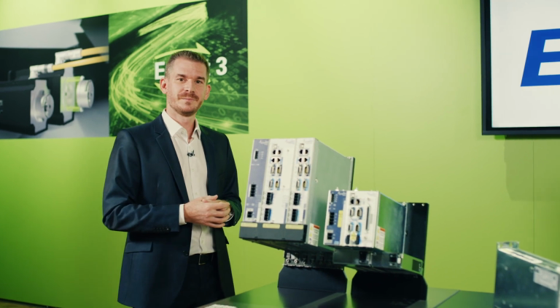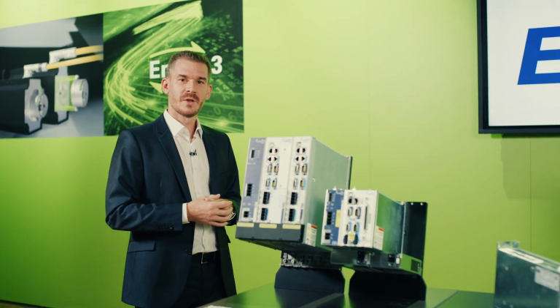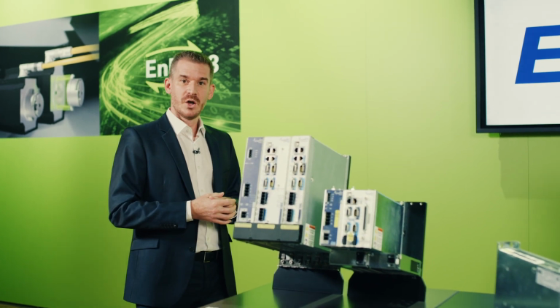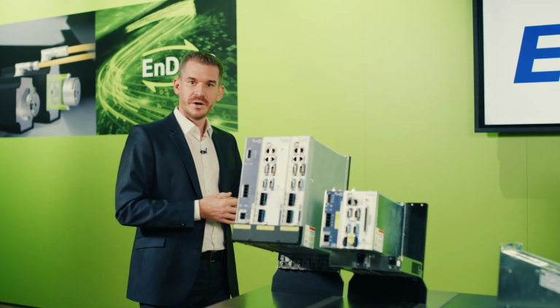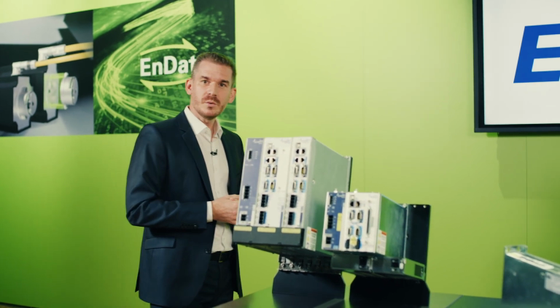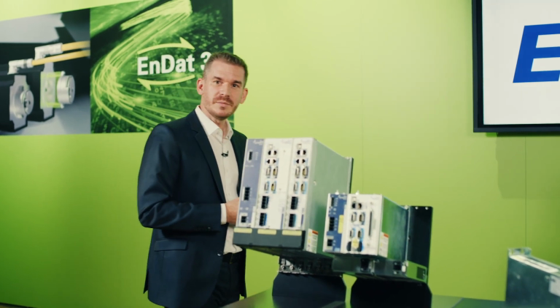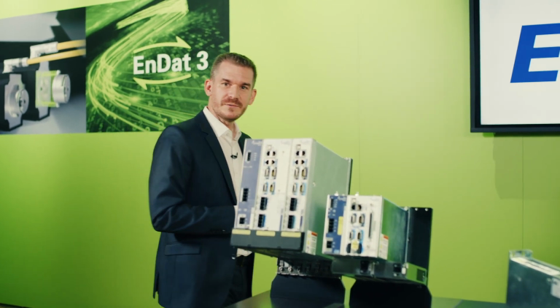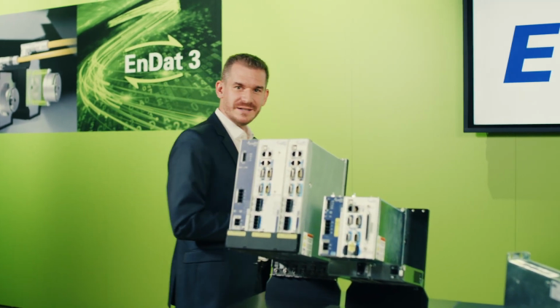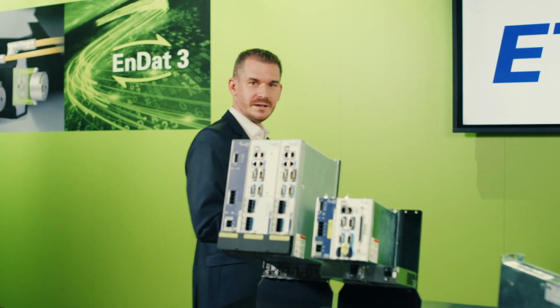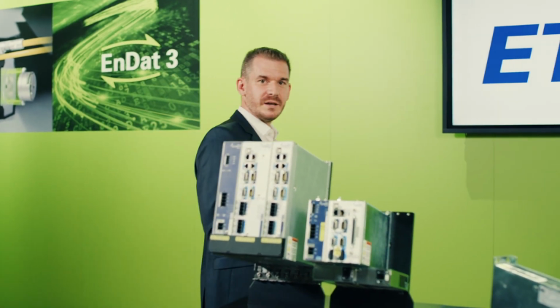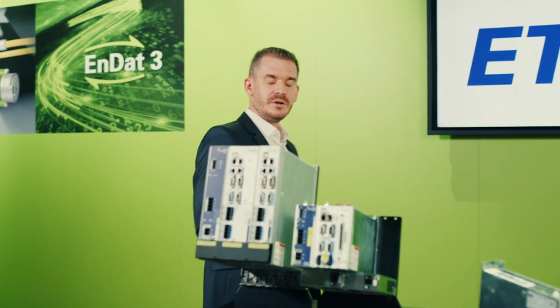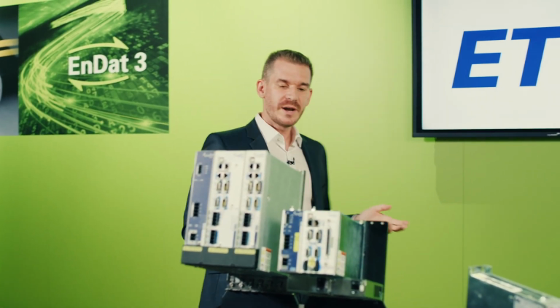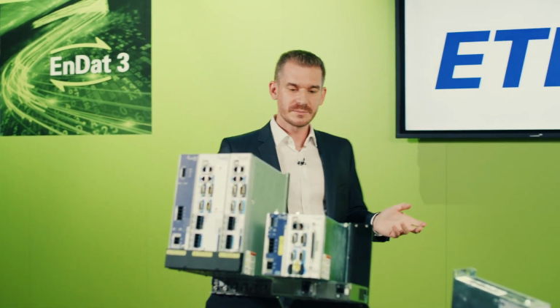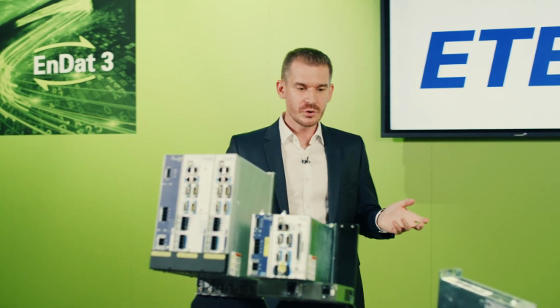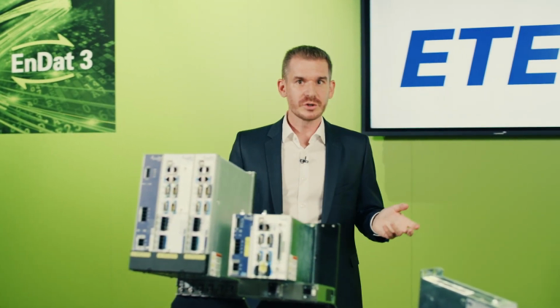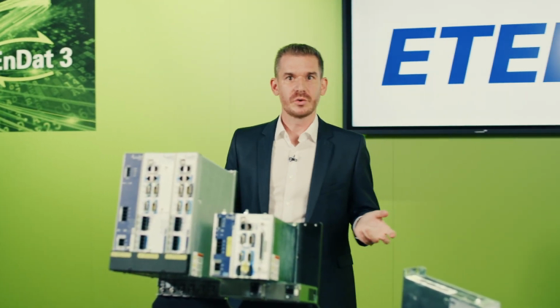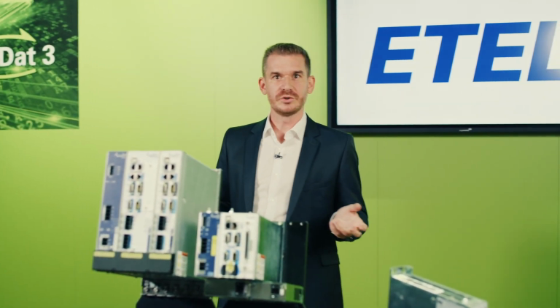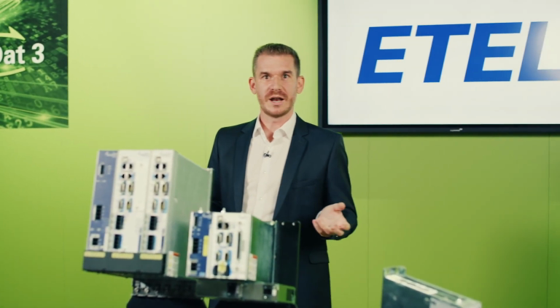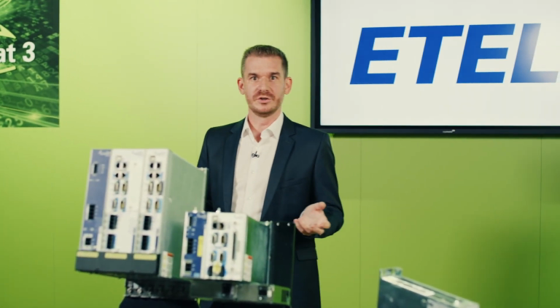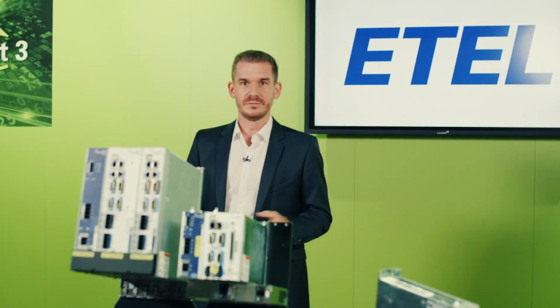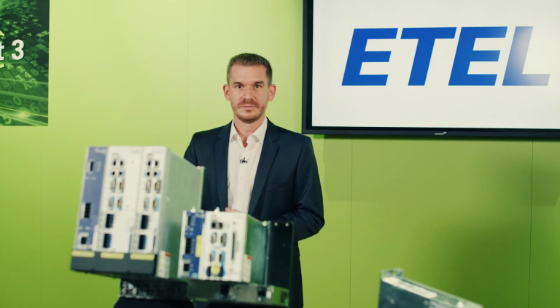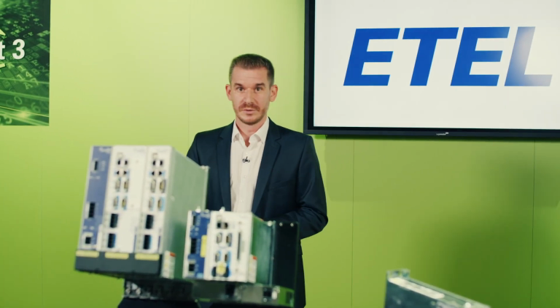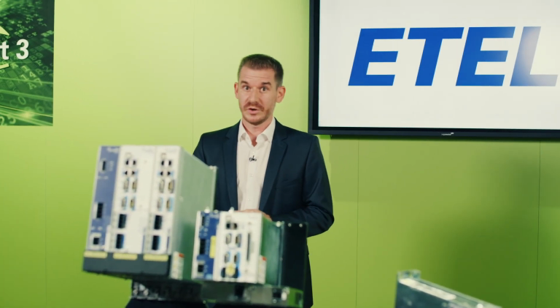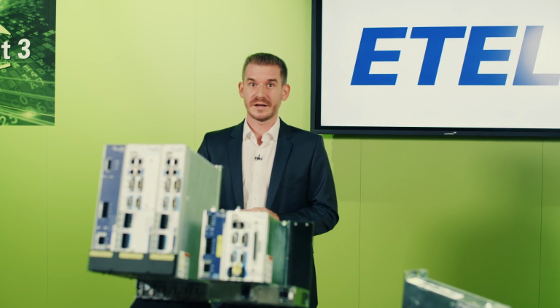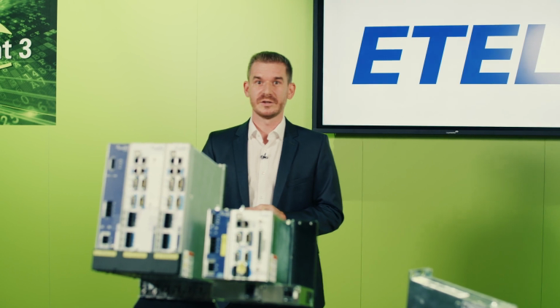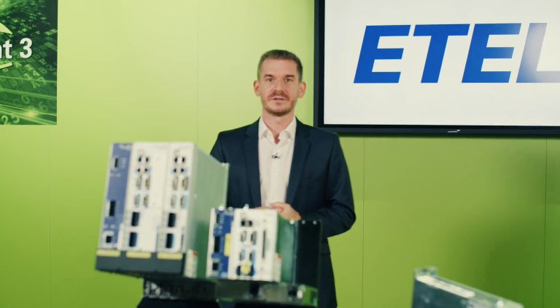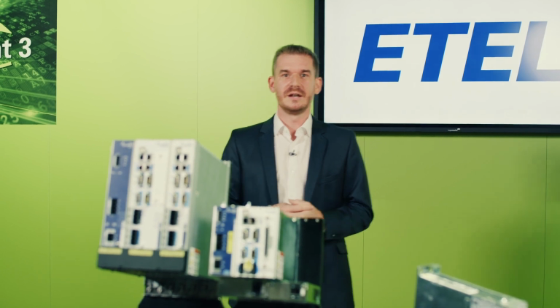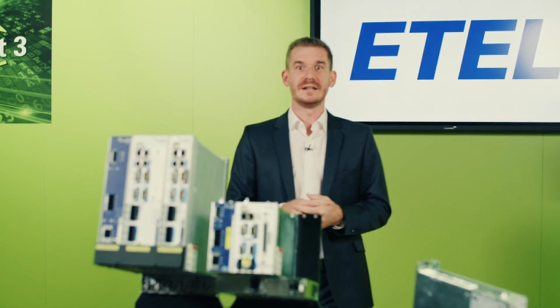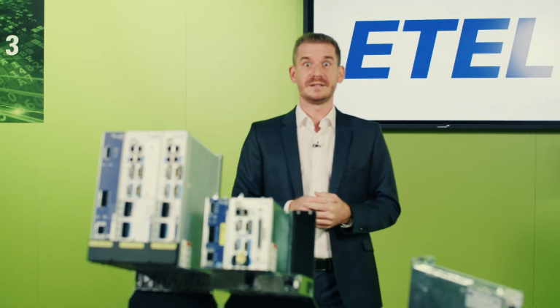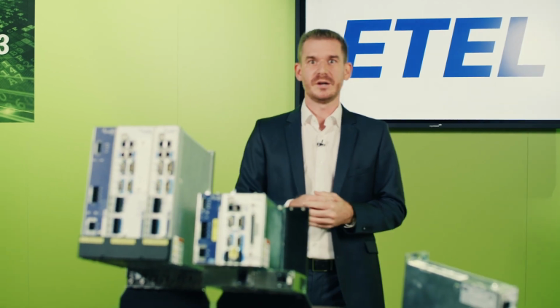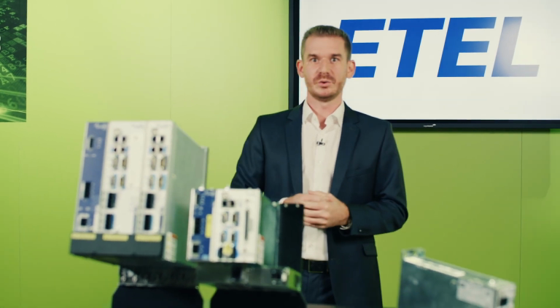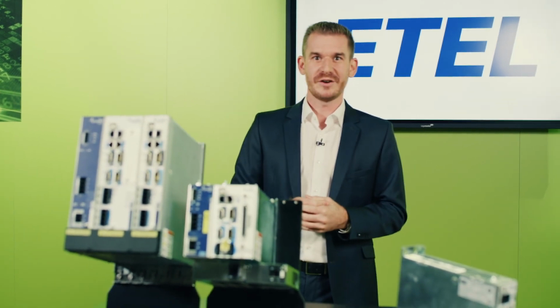When you will be facing your next motion control challenge, contact us and let's take it up together.